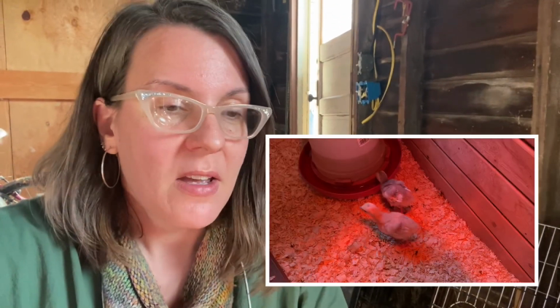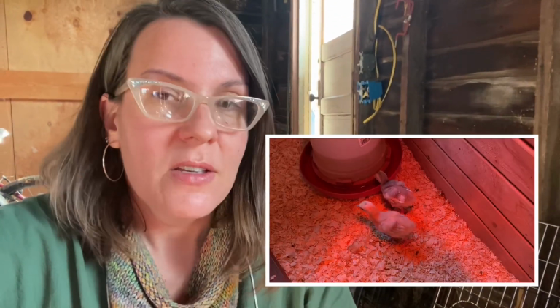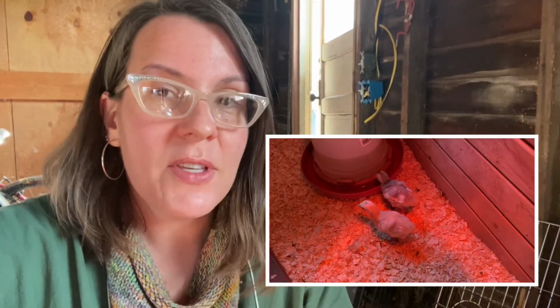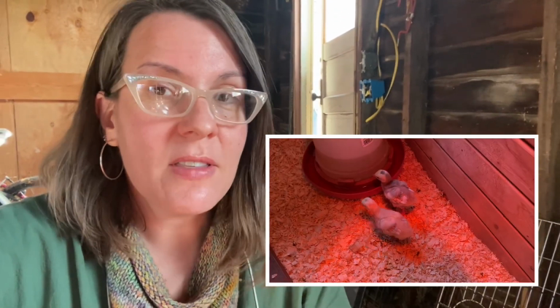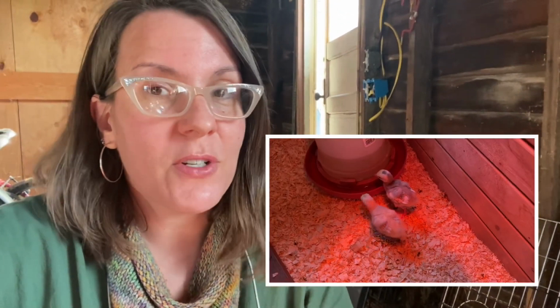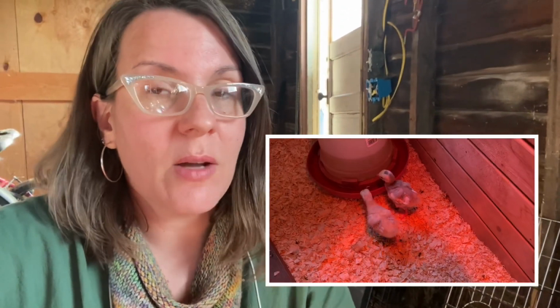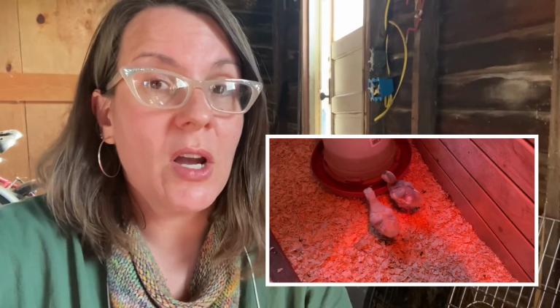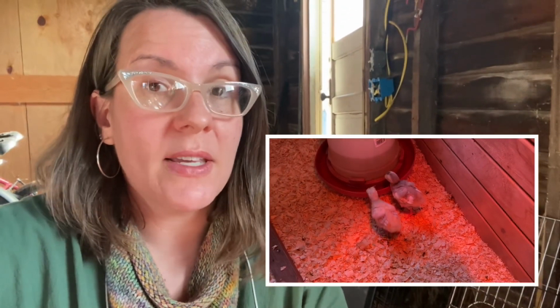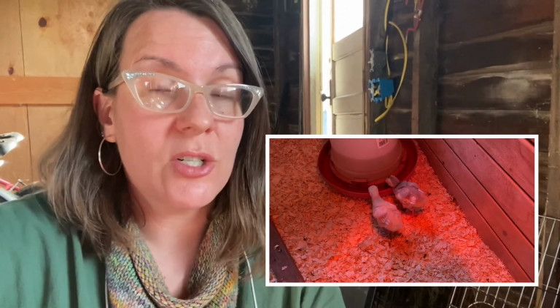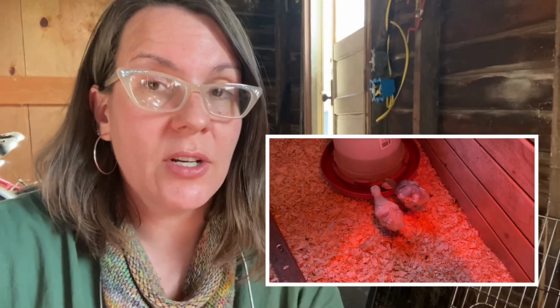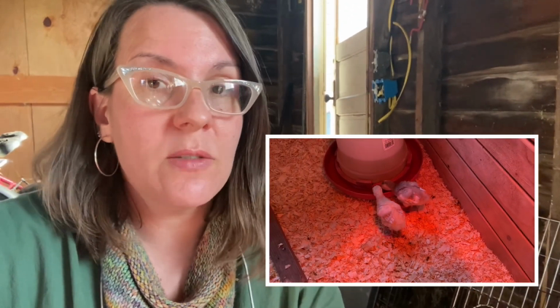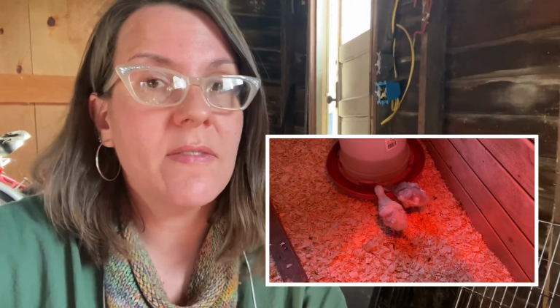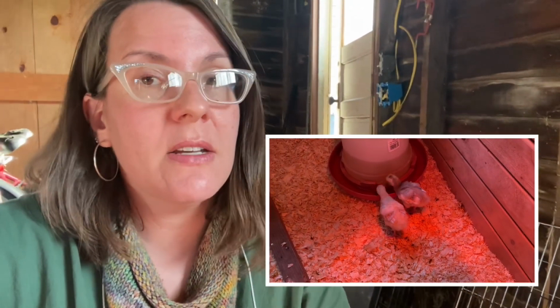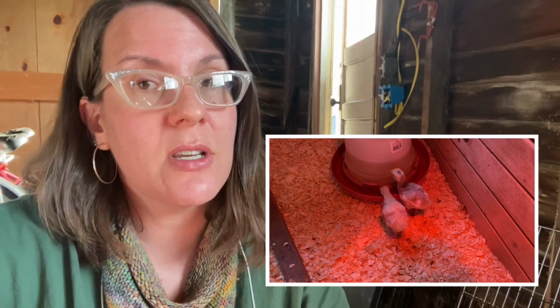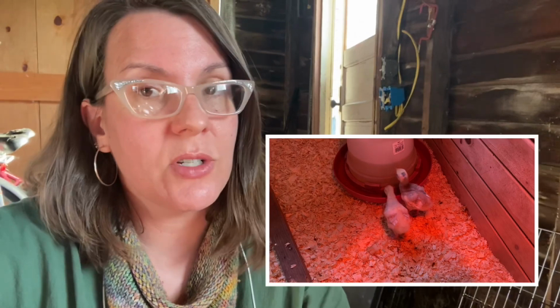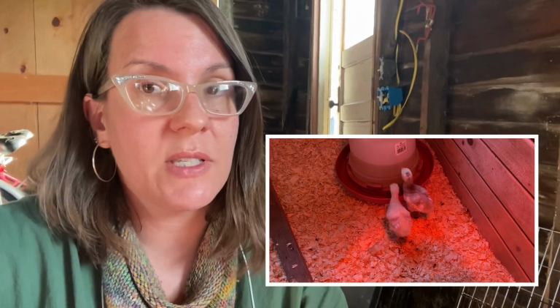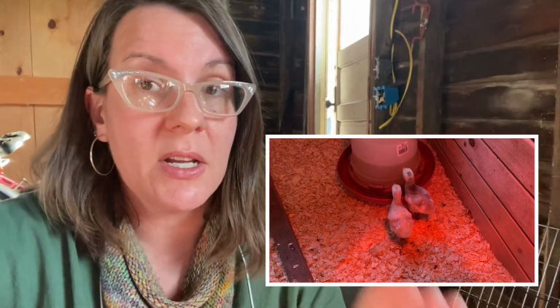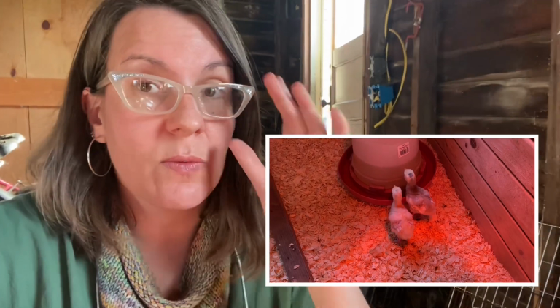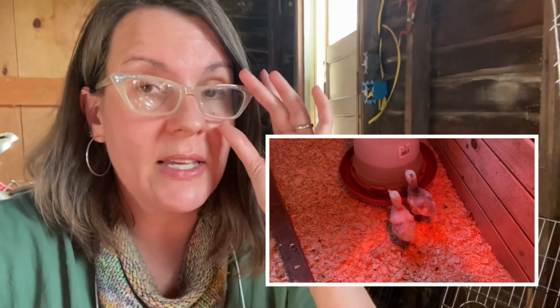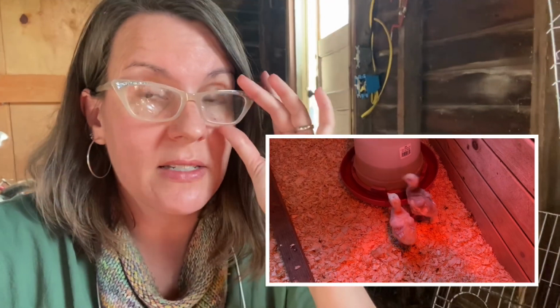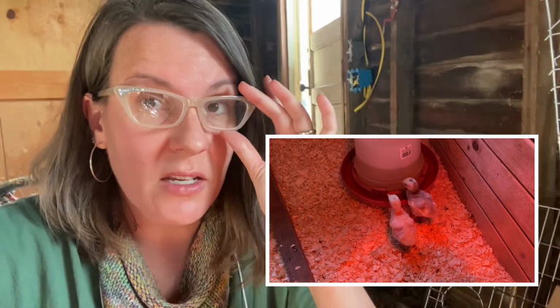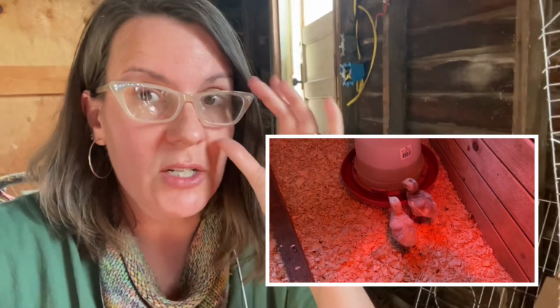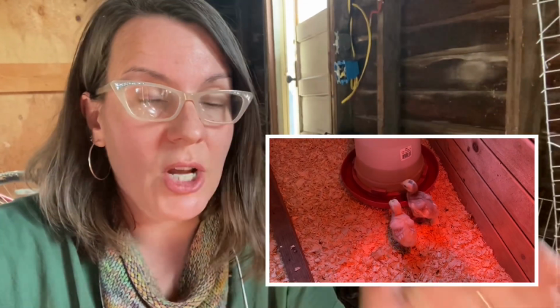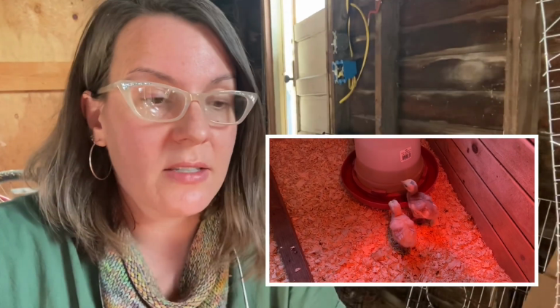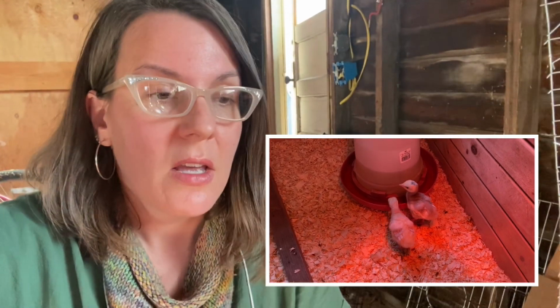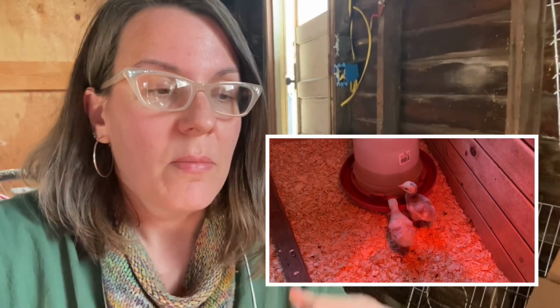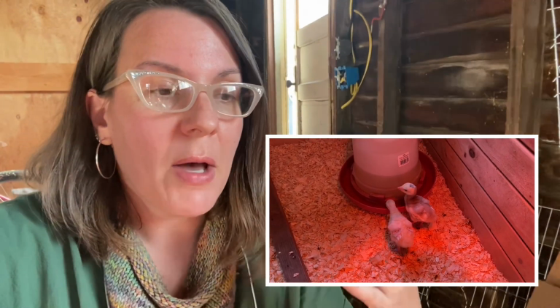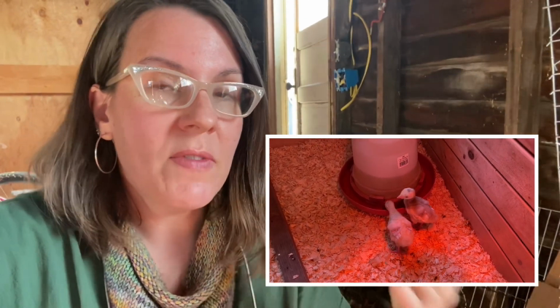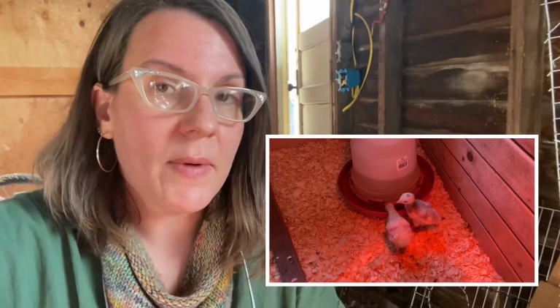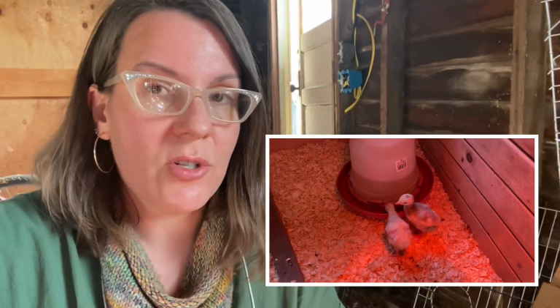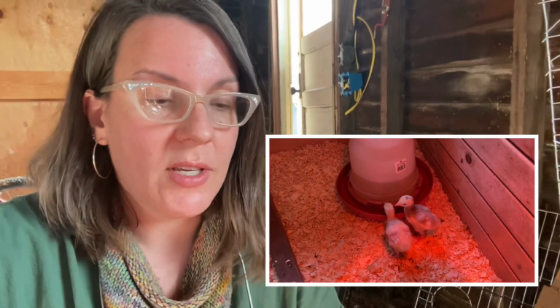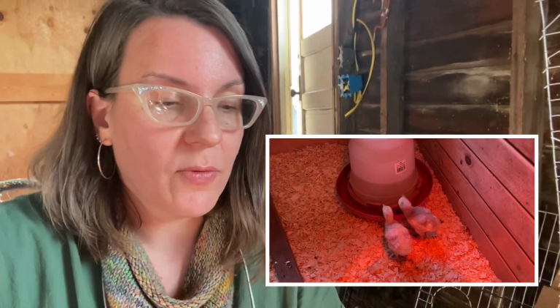This is the first time we are raising turkeys. We have years and years of experience raising ducks and chicks, but we've never raised turkeys before.